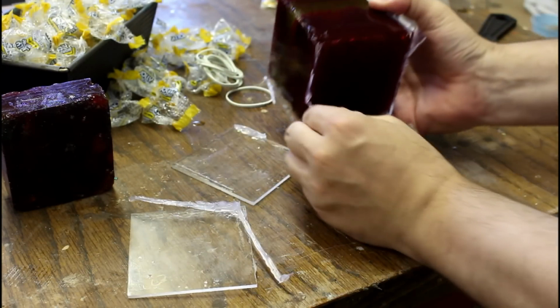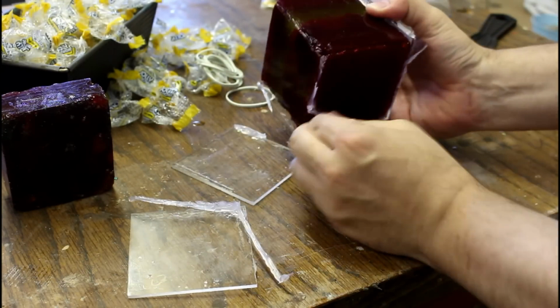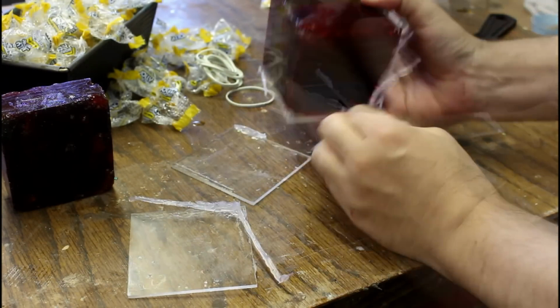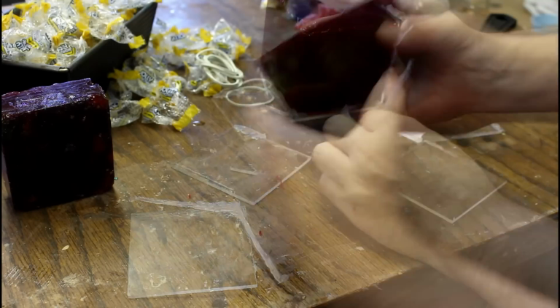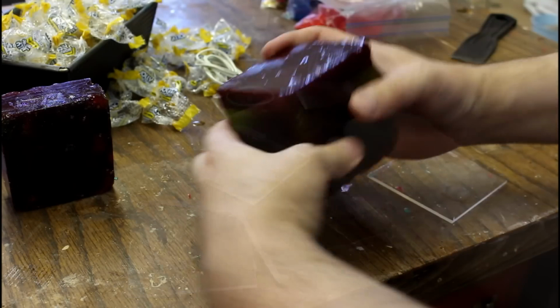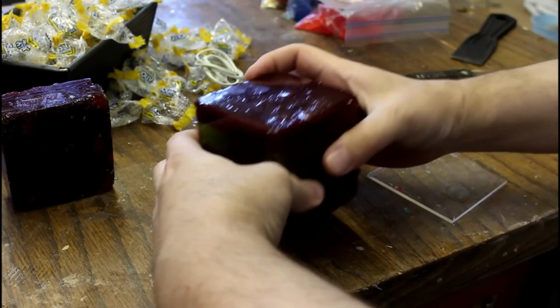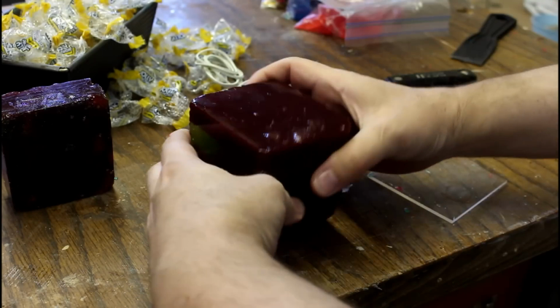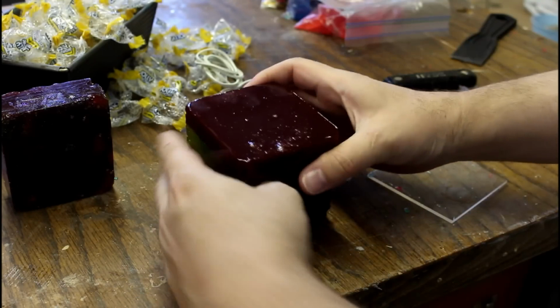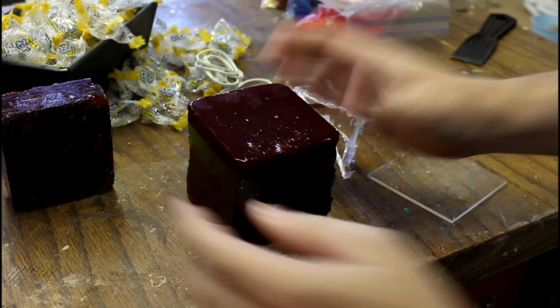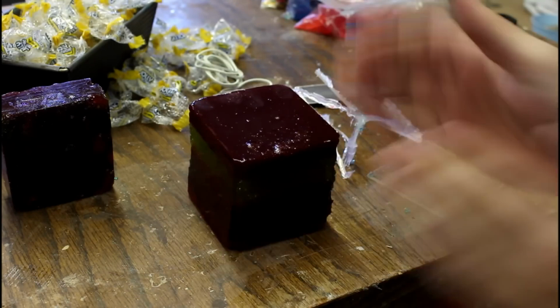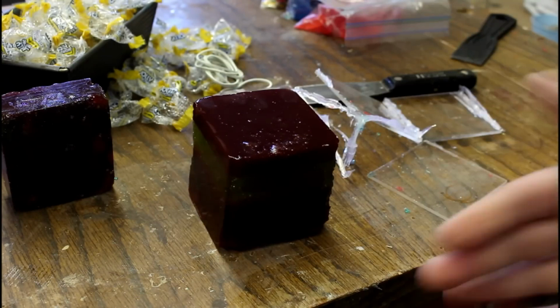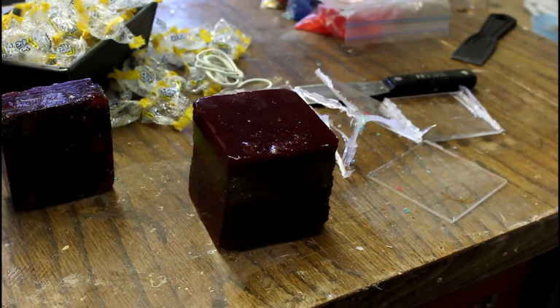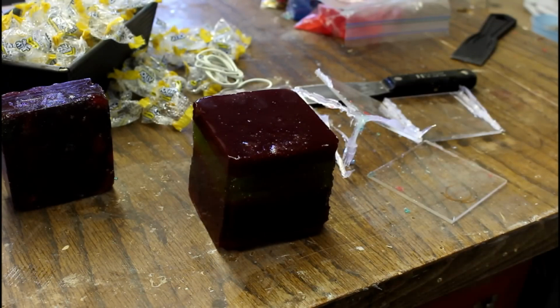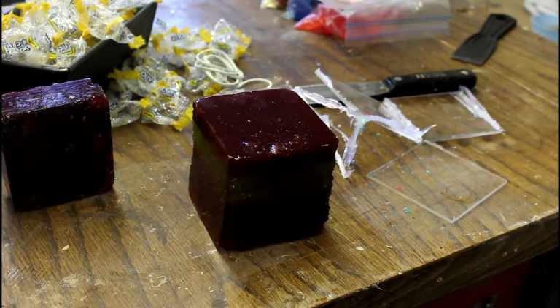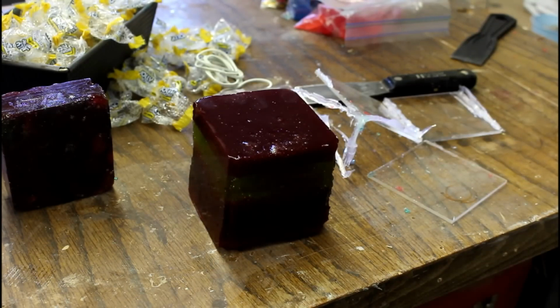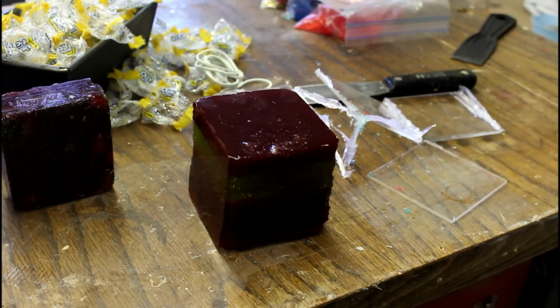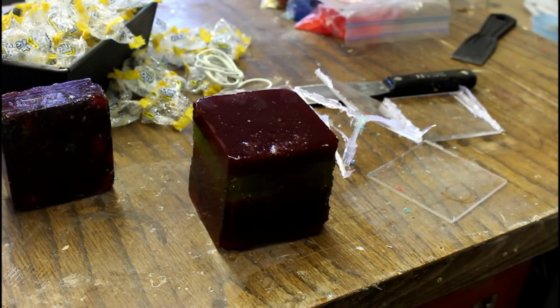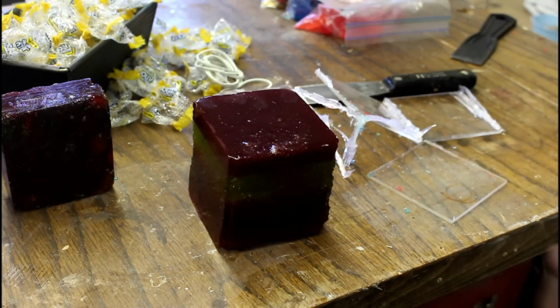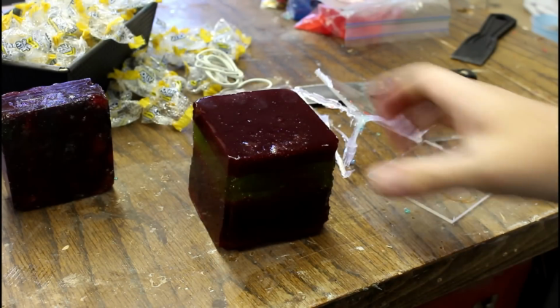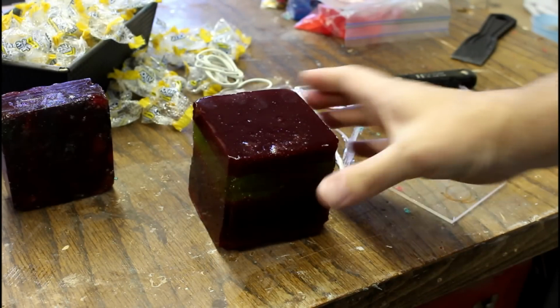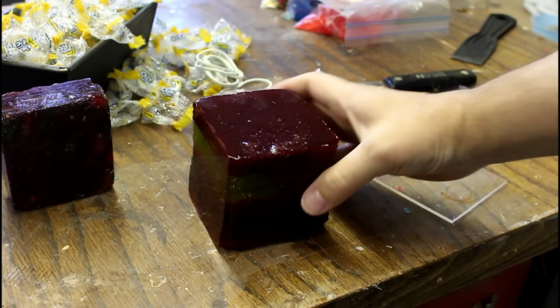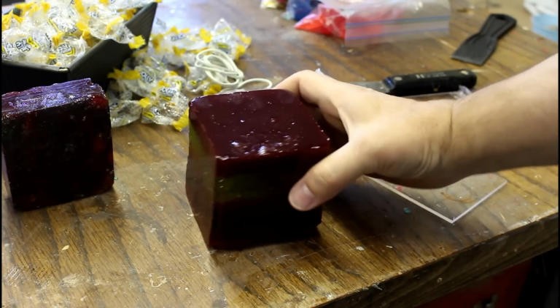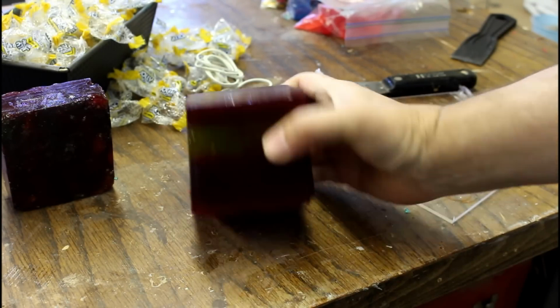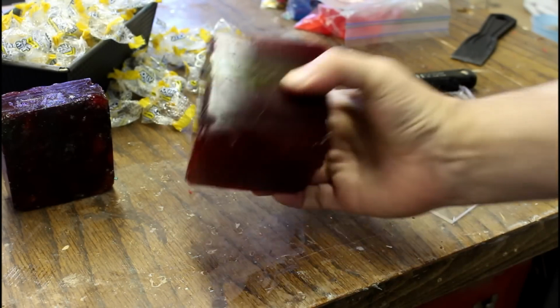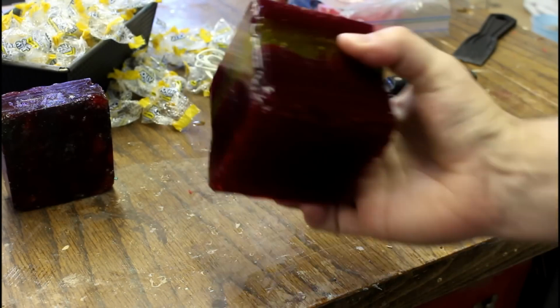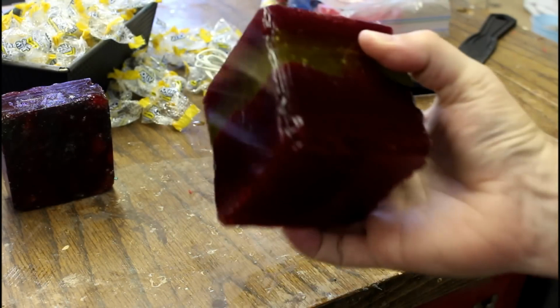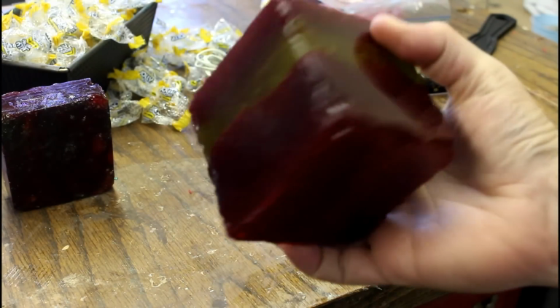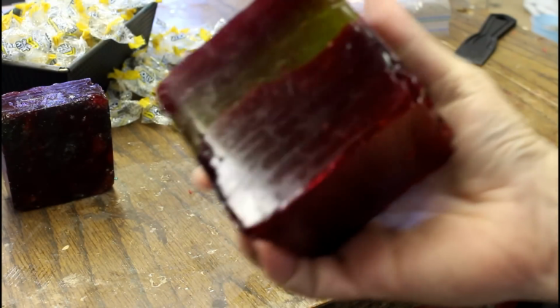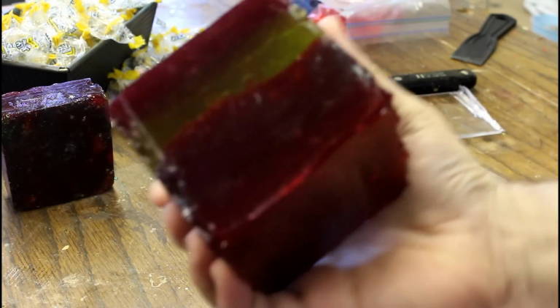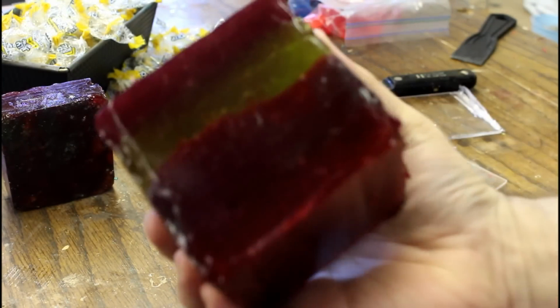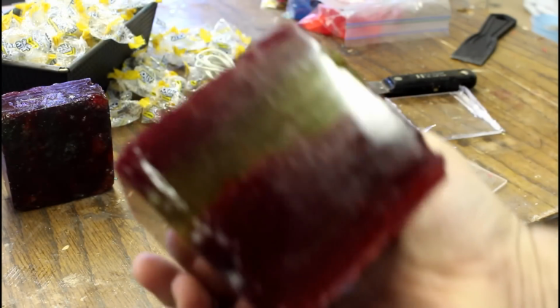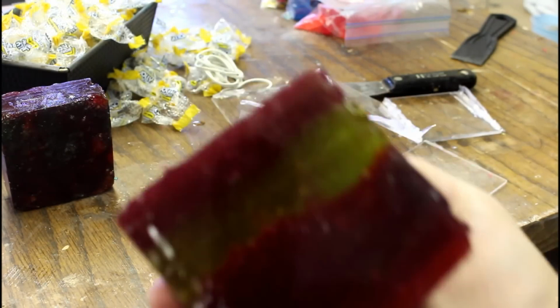I'm going to let this thing cool overnight, and tomorrow we will see if it survives the lathe. That is a giant Jolly Rancher block.